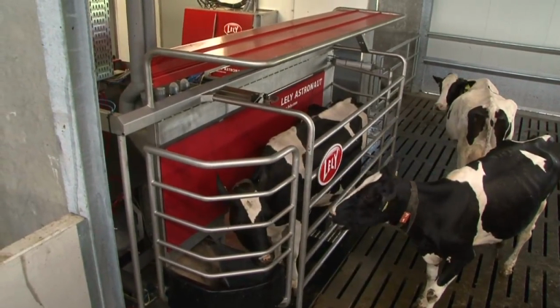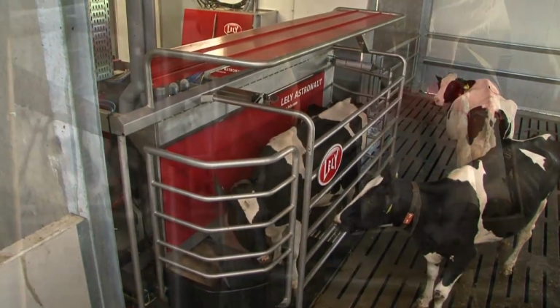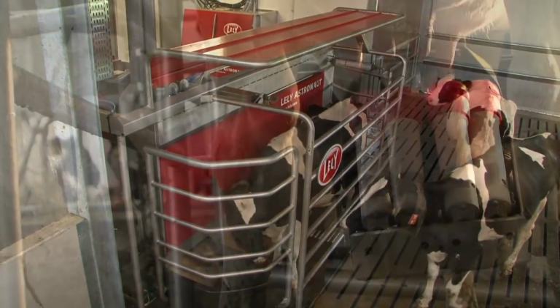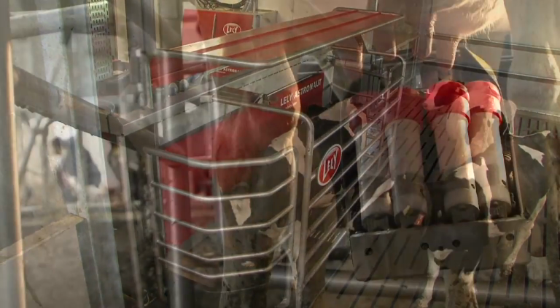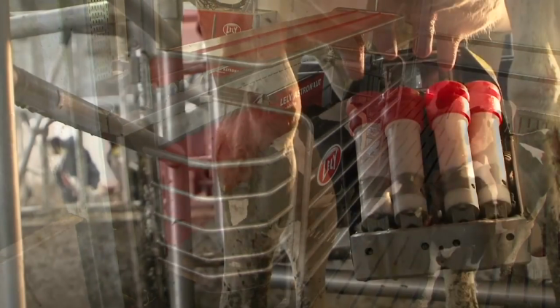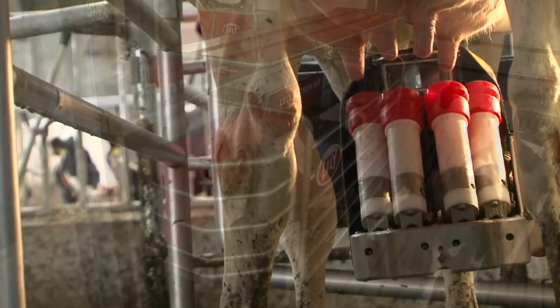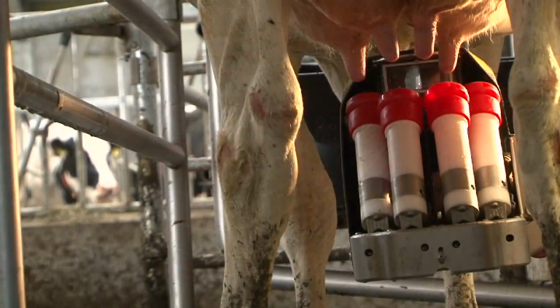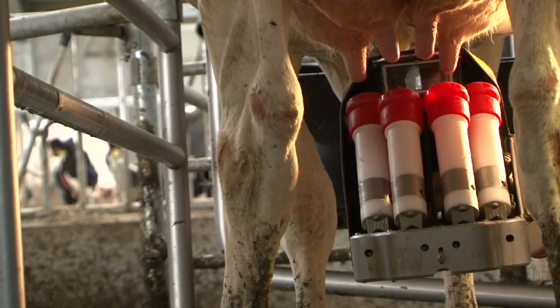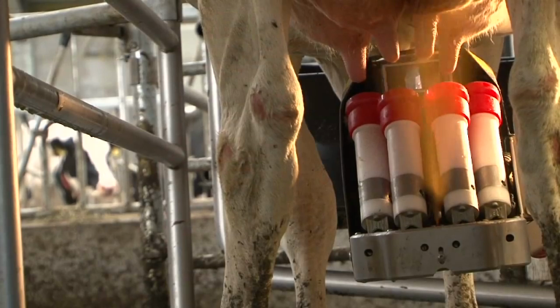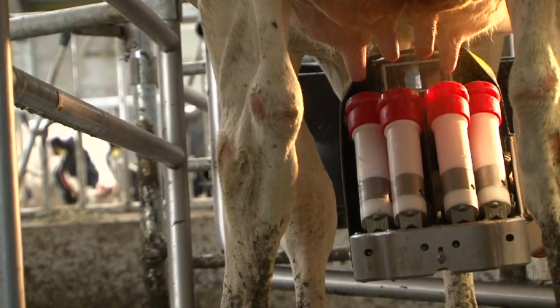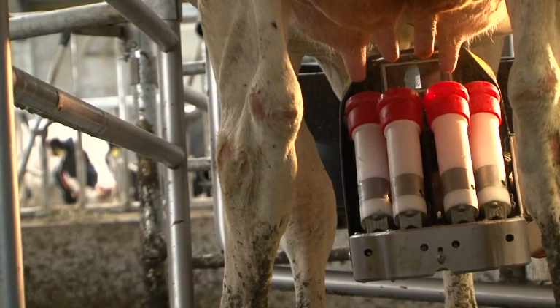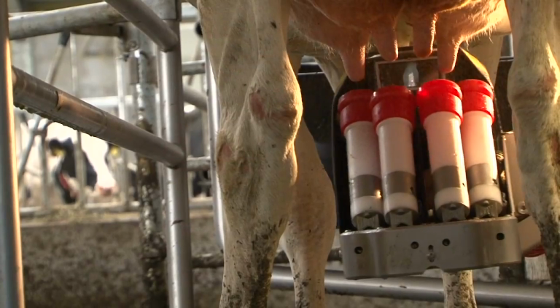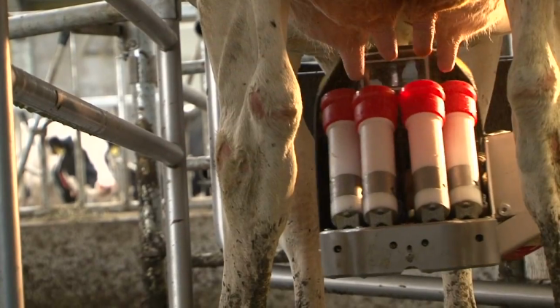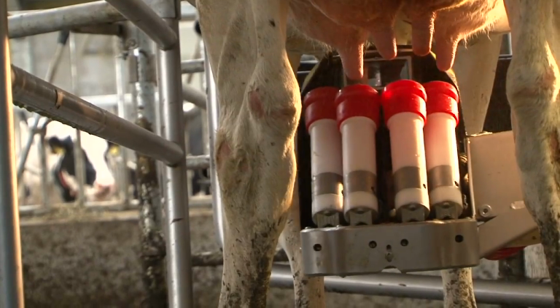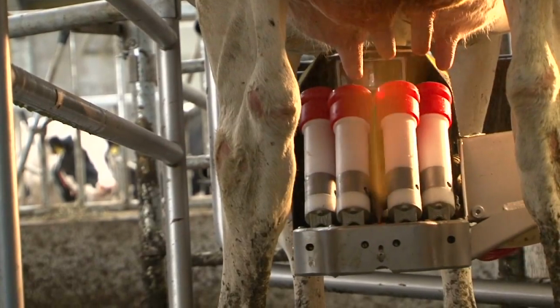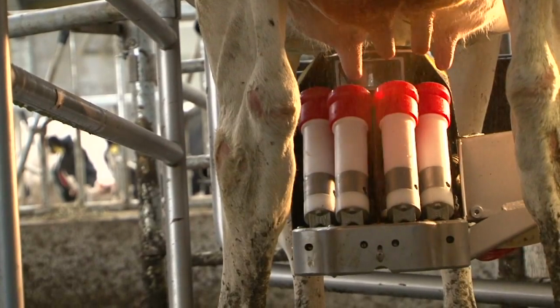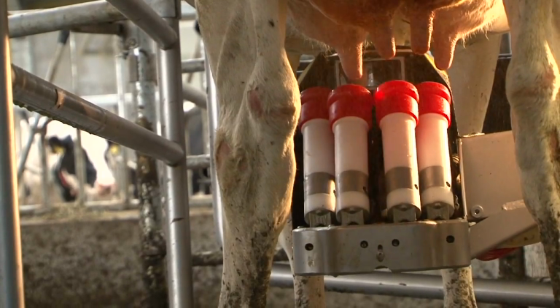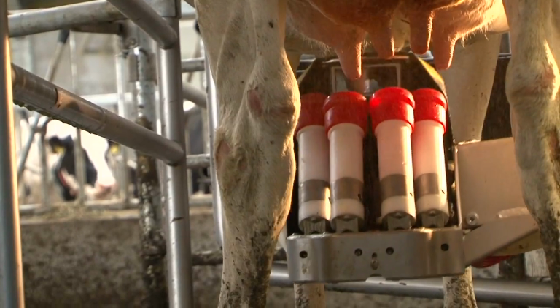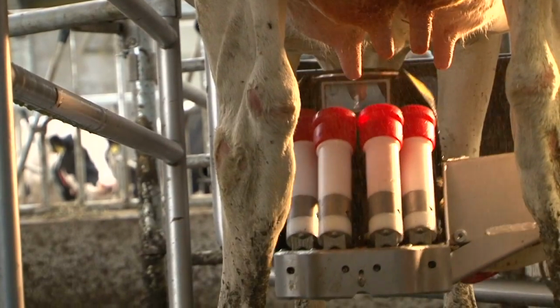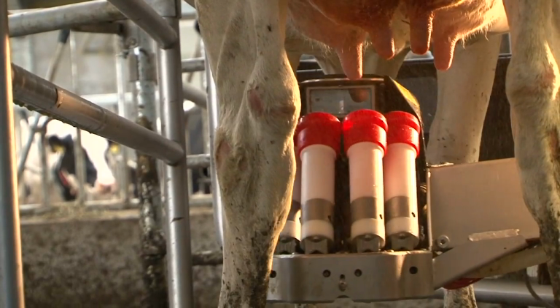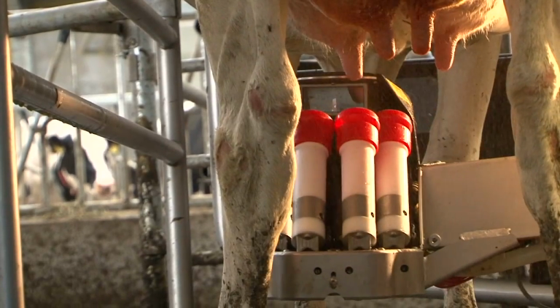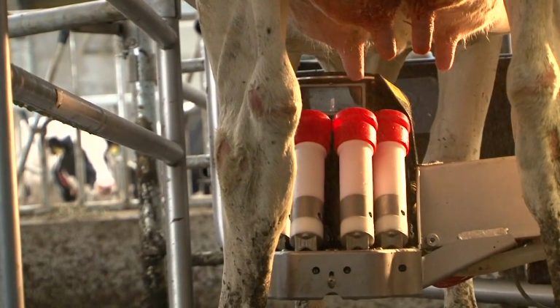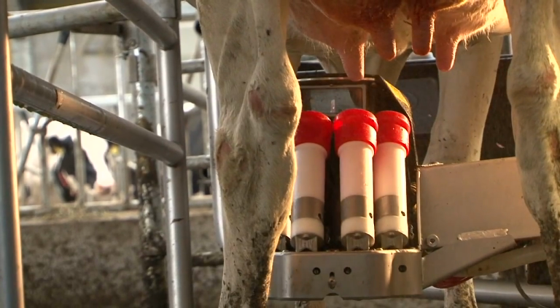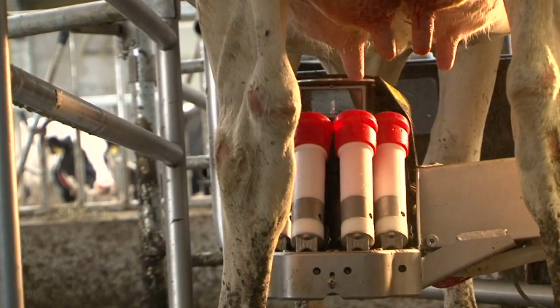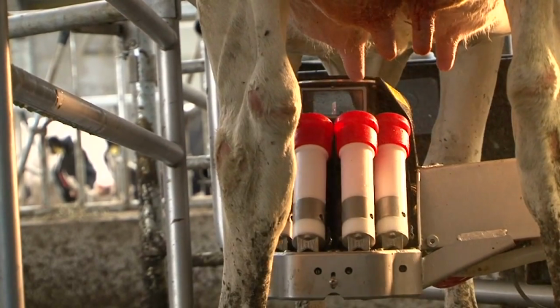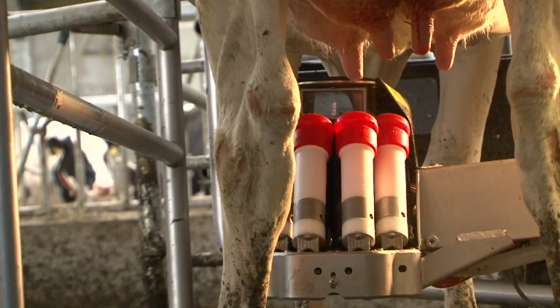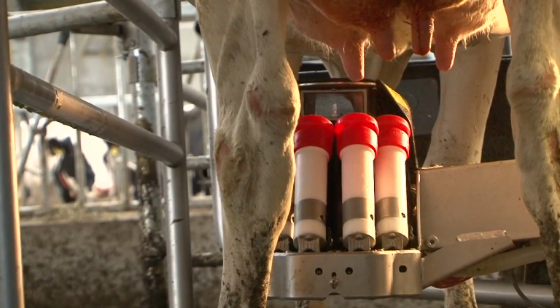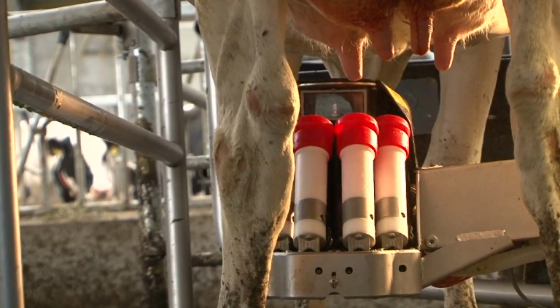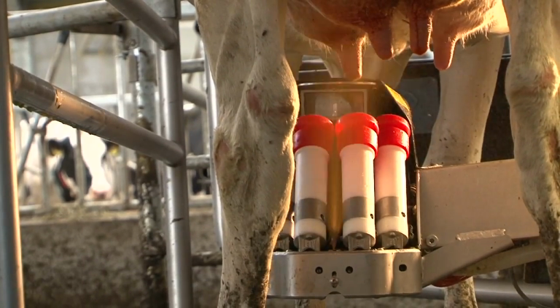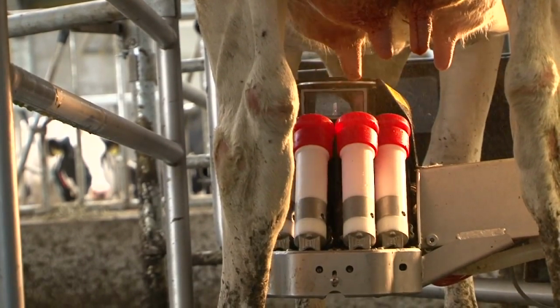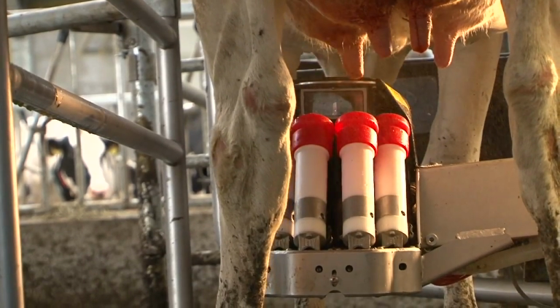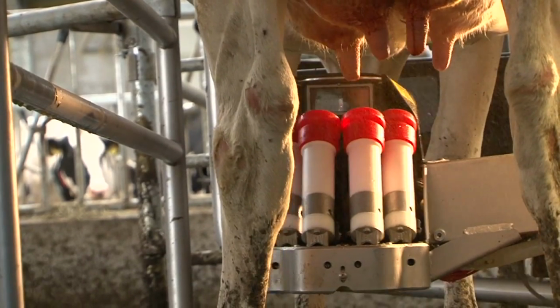After milking, every quarter is sprayed to ensure udder health.